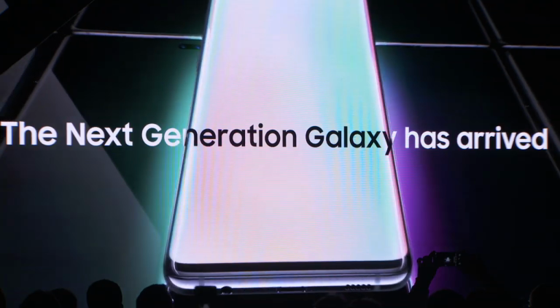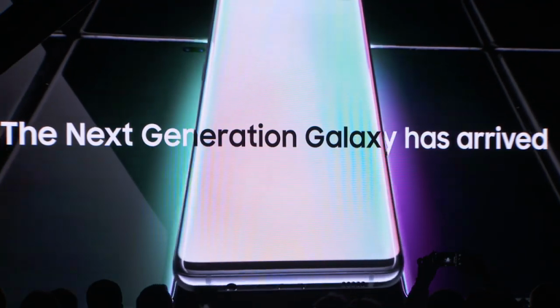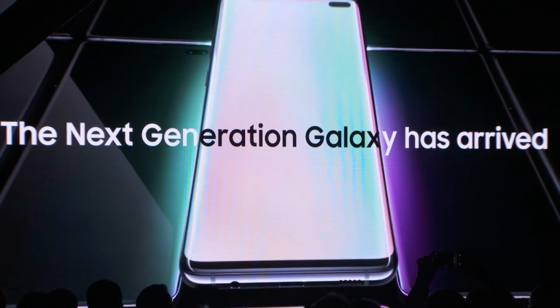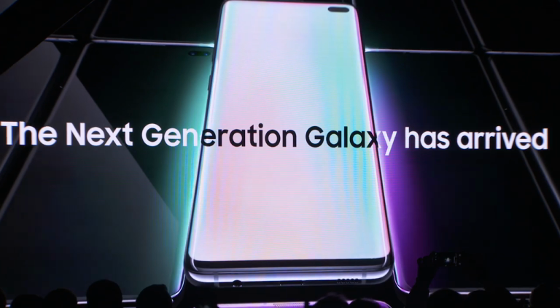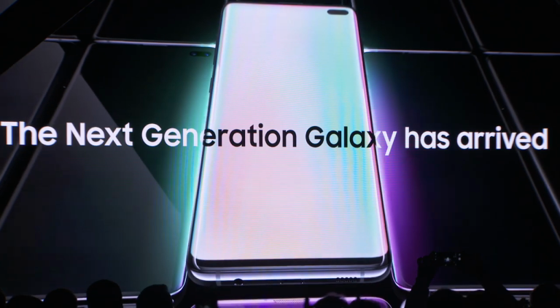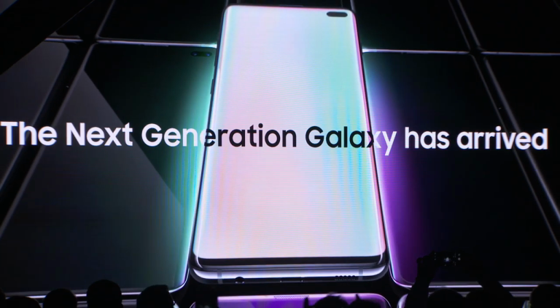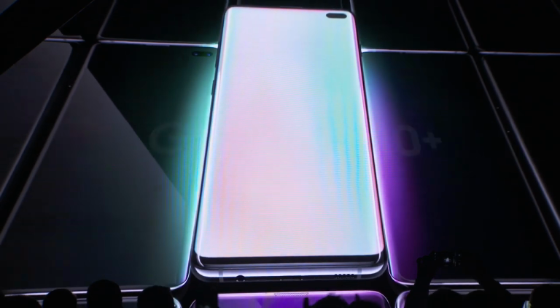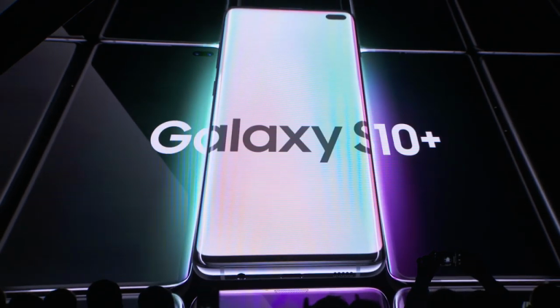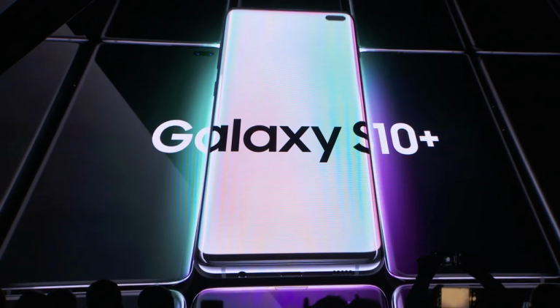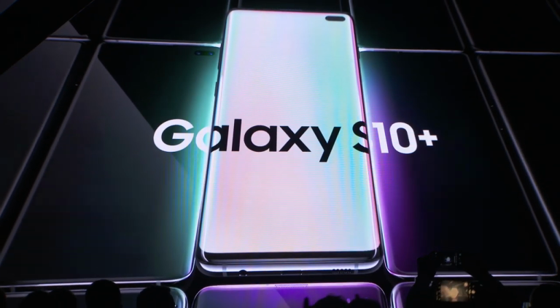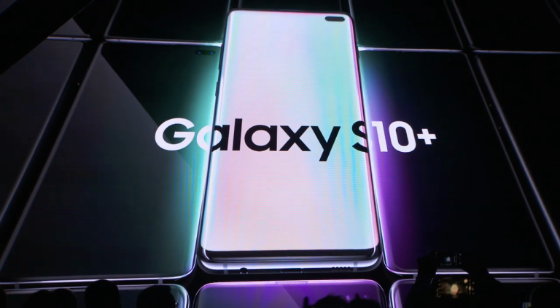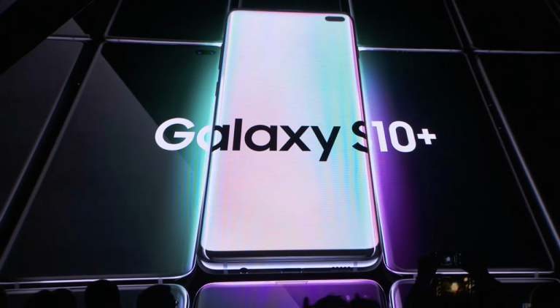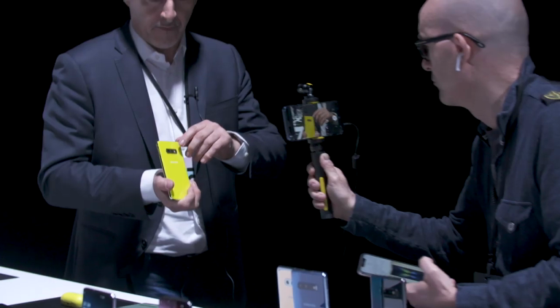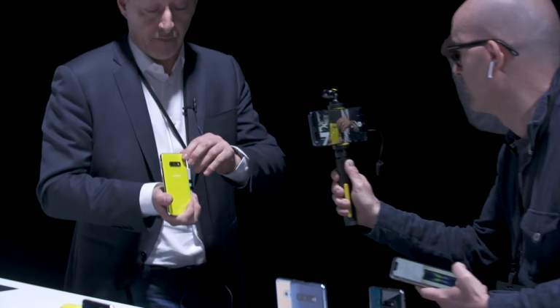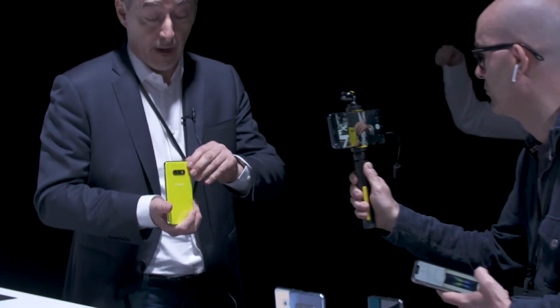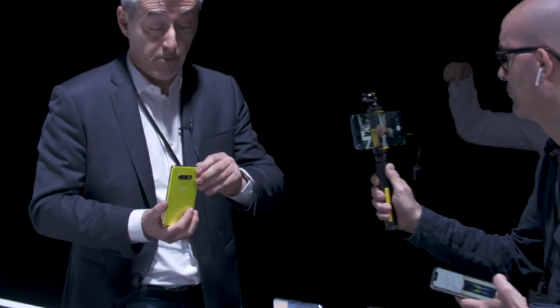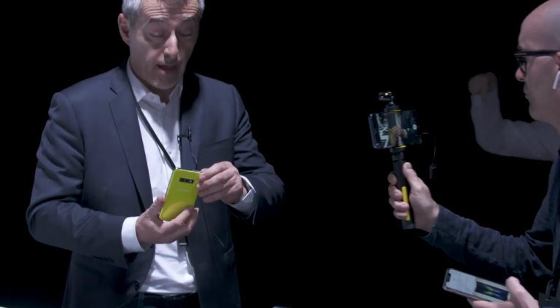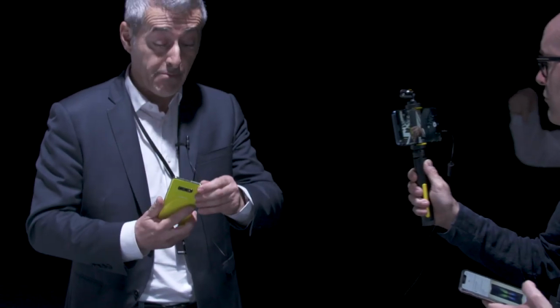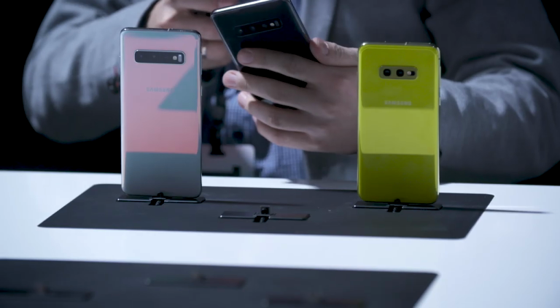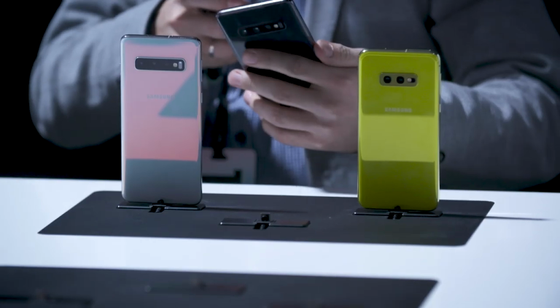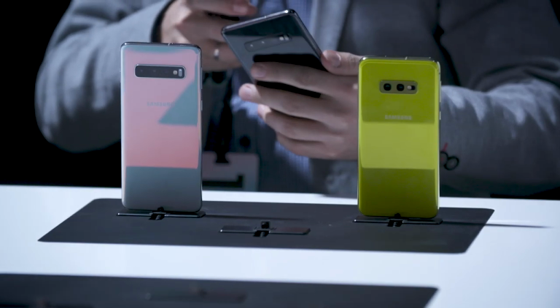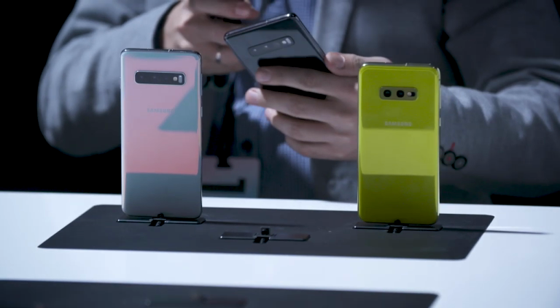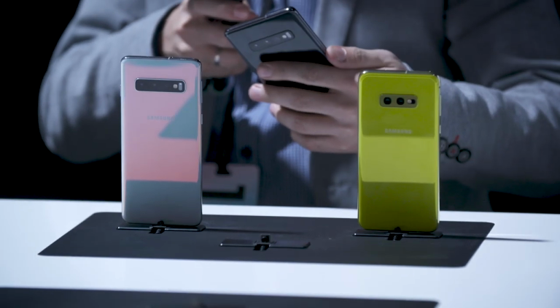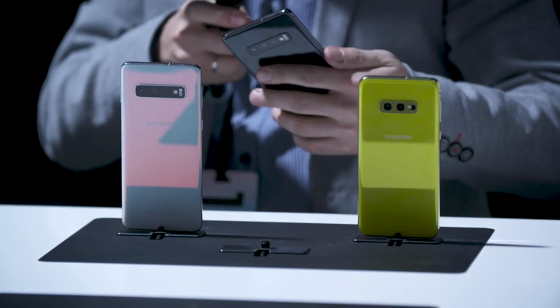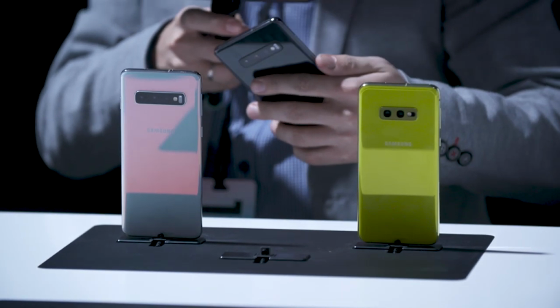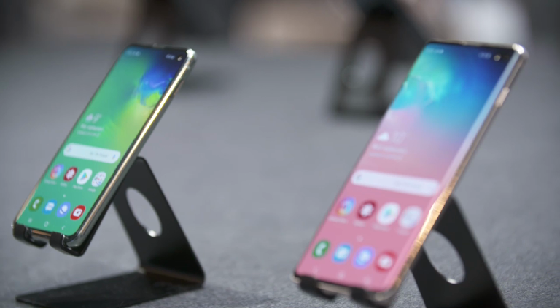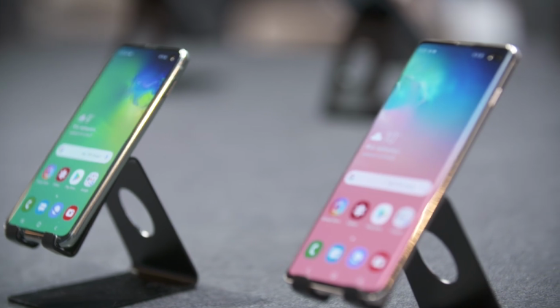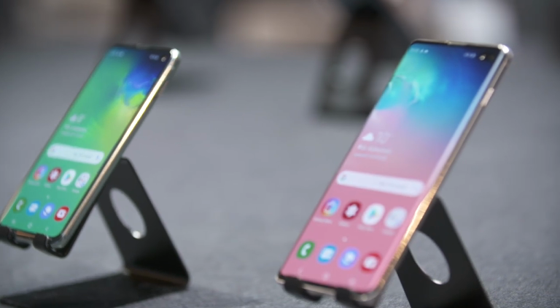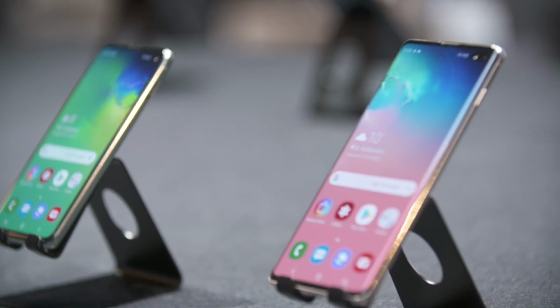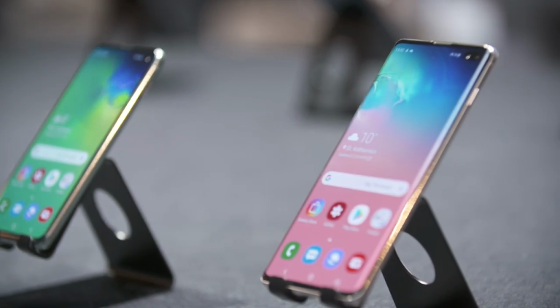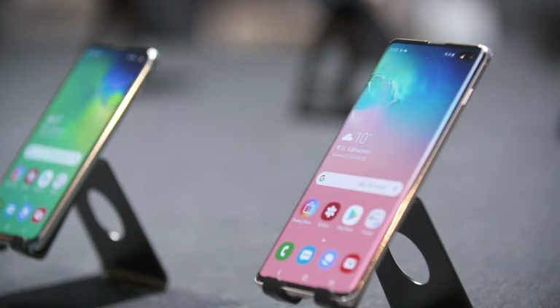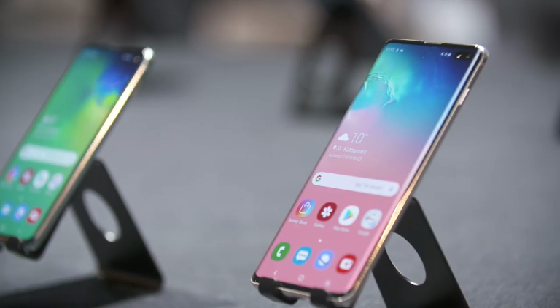First impressions of the S10 — it's a beautiful phone. The new bezel-less design, that punch-hole selfie camera in the front, is gorgeous.